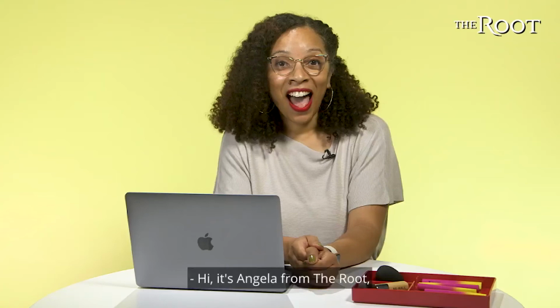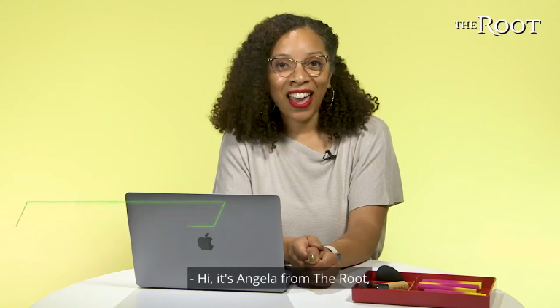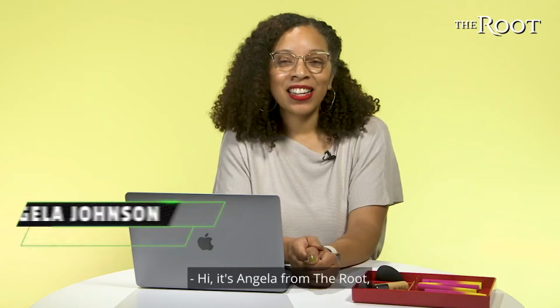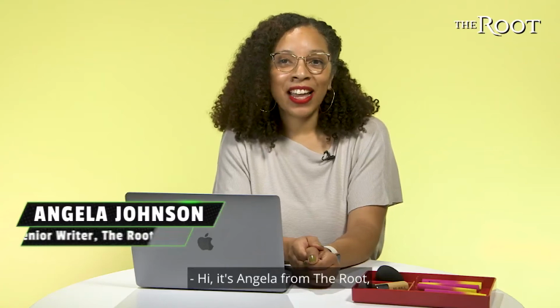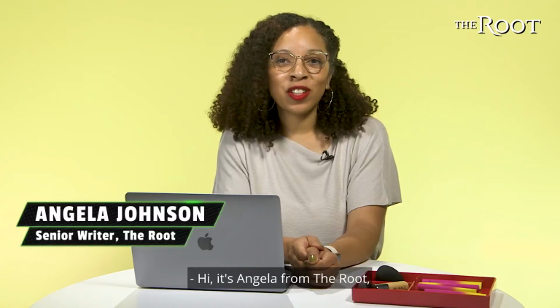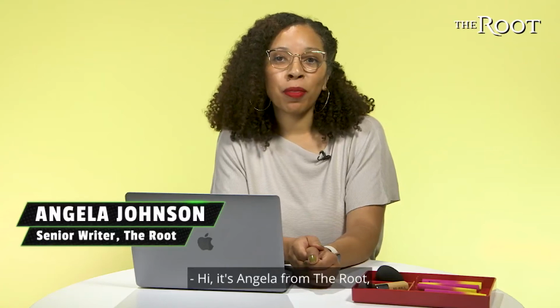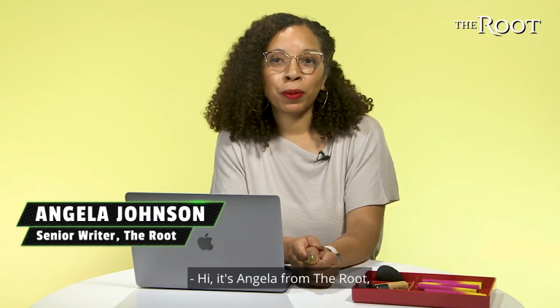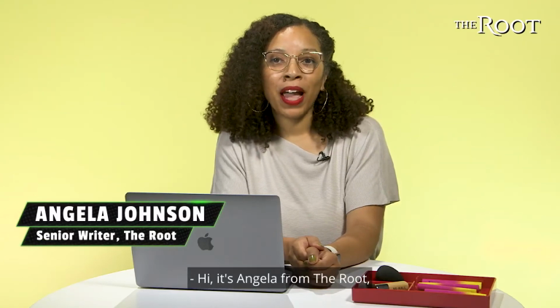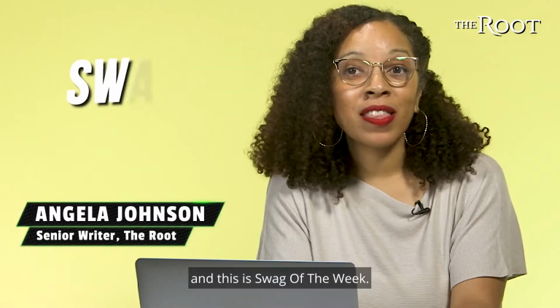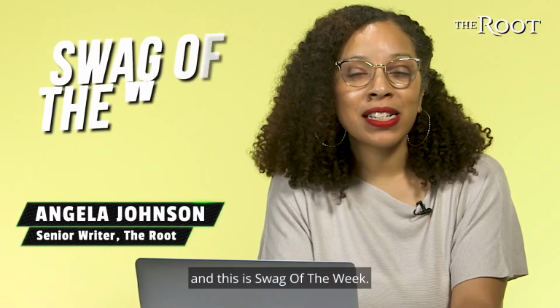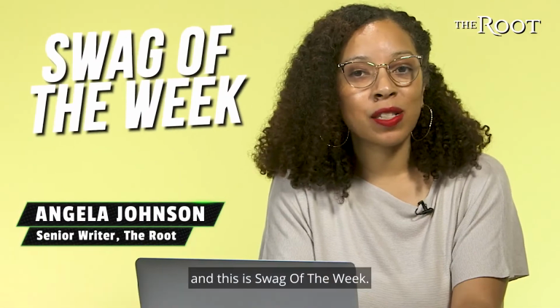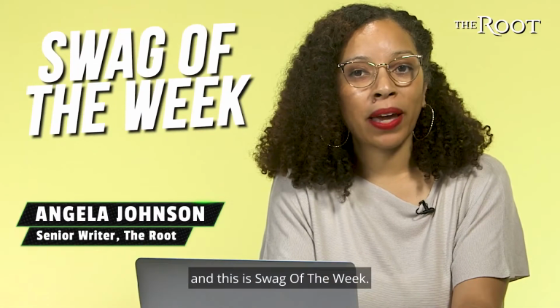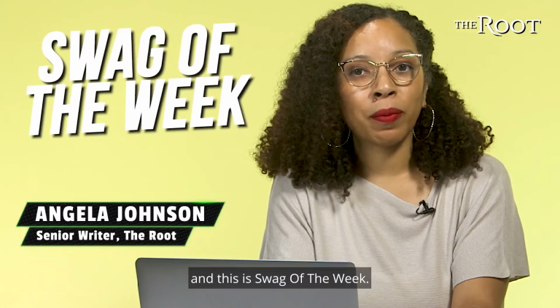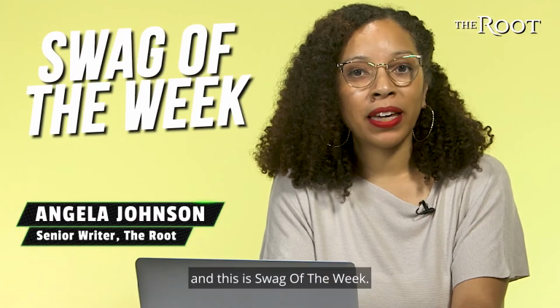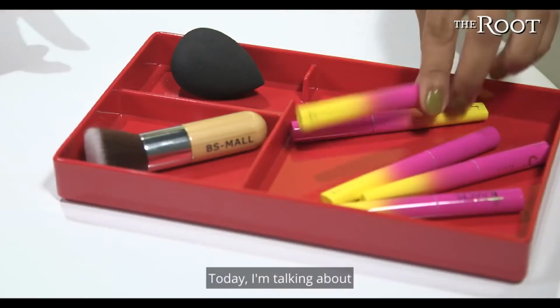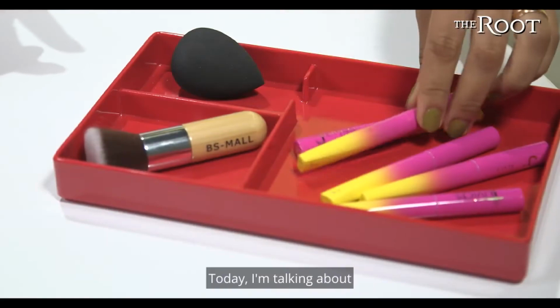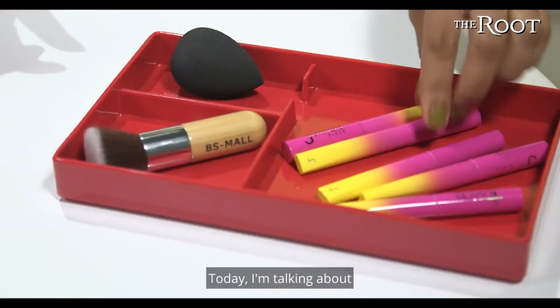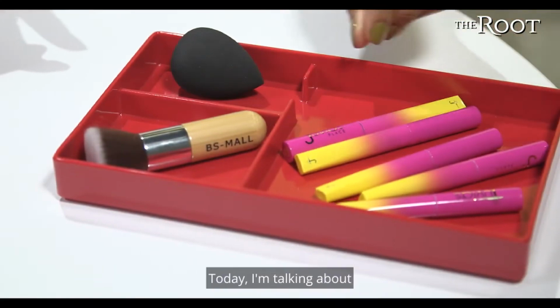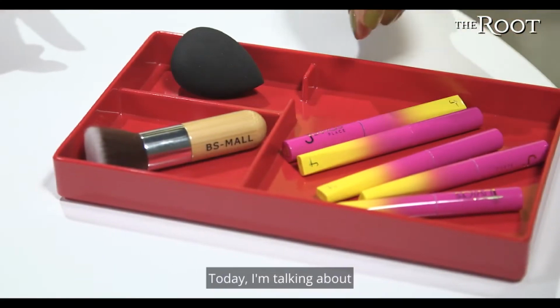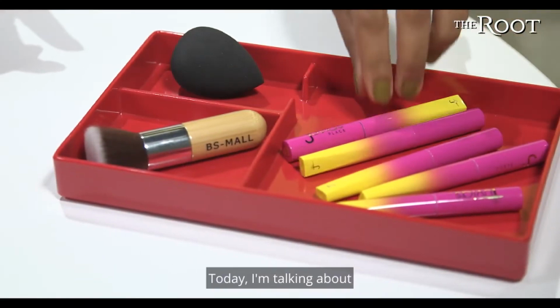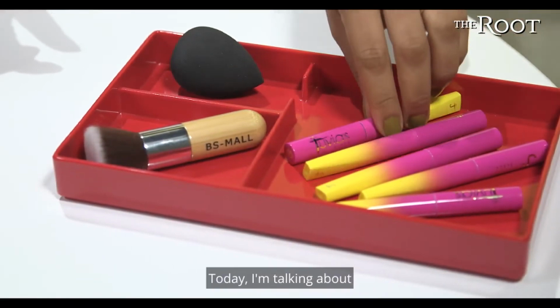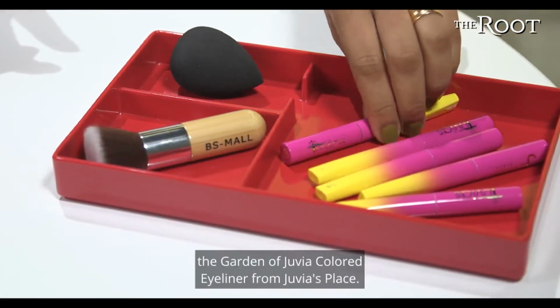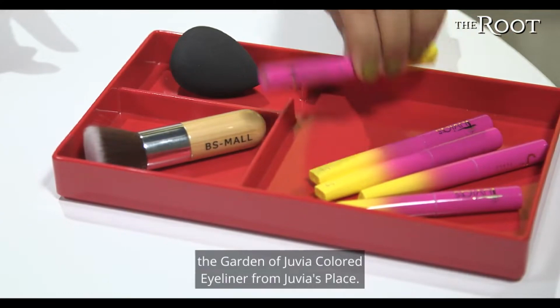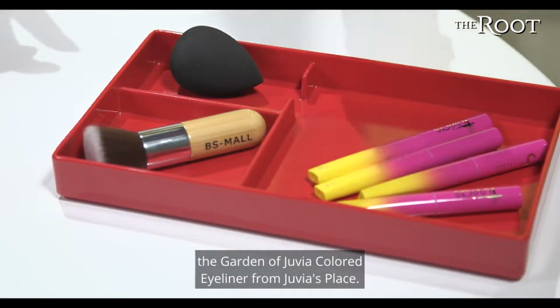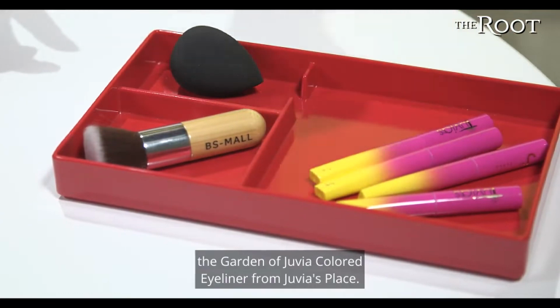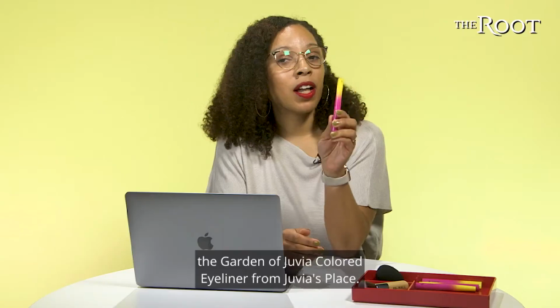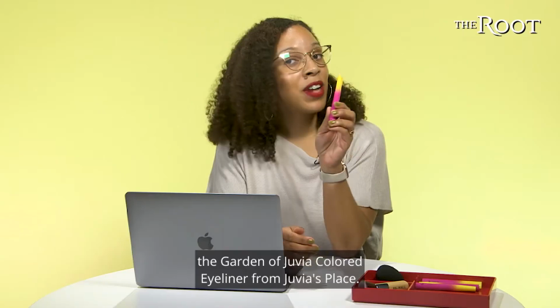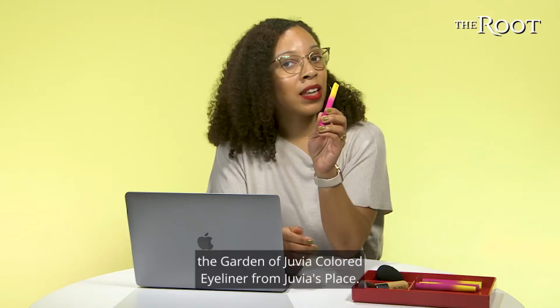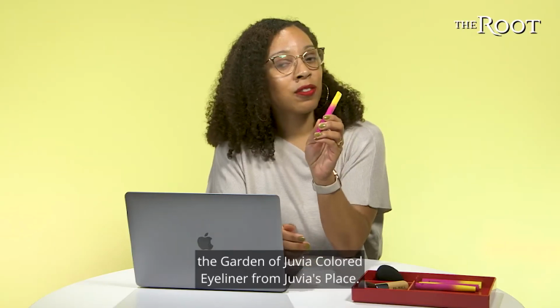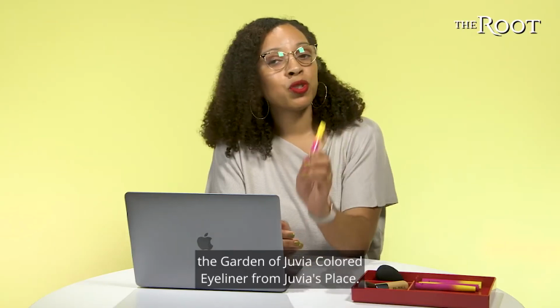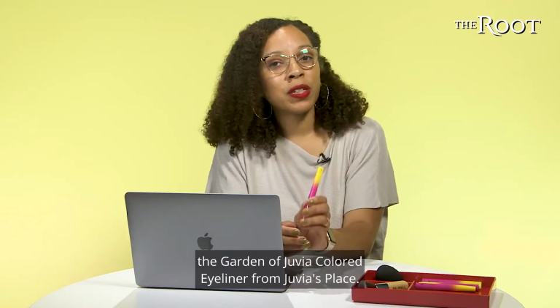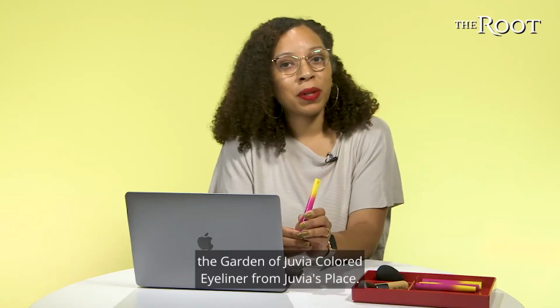Hi, it's Angela from The Root, and this is Swag of the Week. Today, I'm talking about the Garden of Juvia Colored Eyeliner from Juvia's Place.